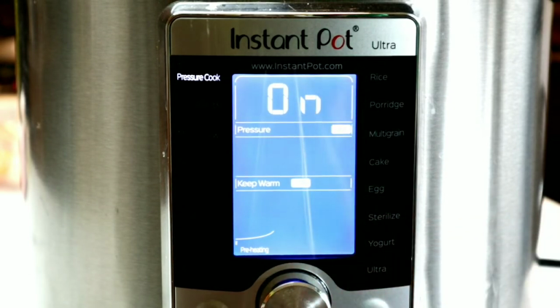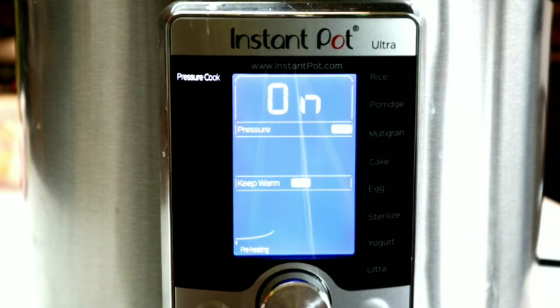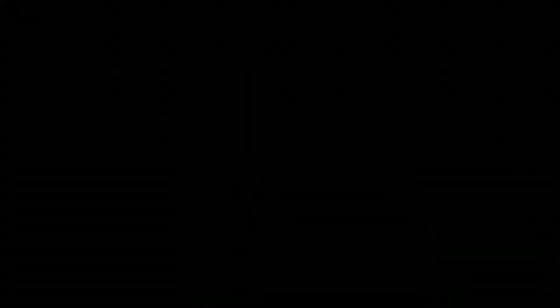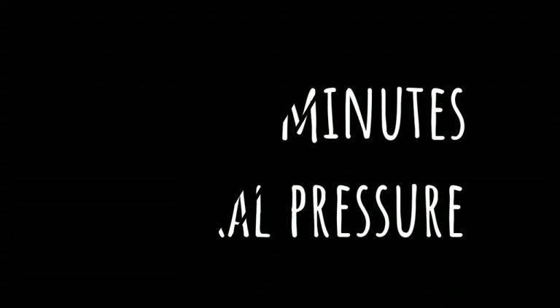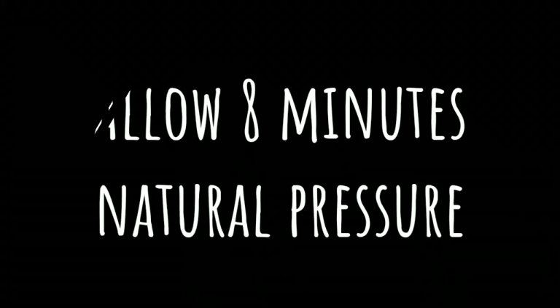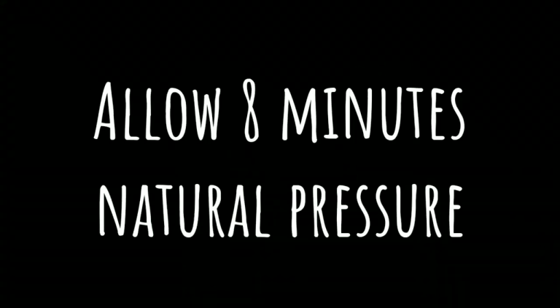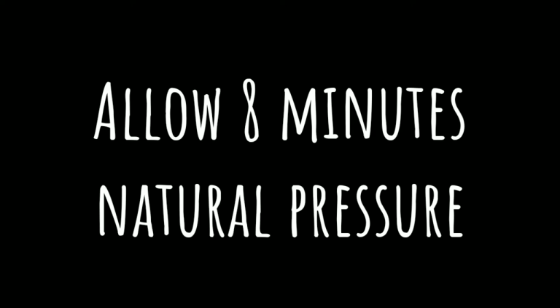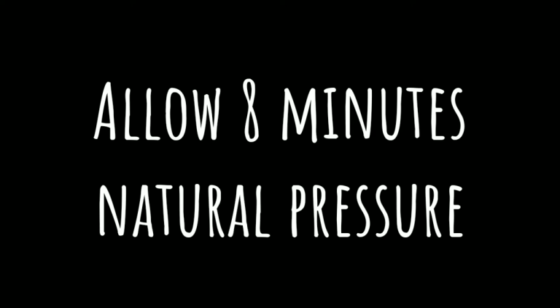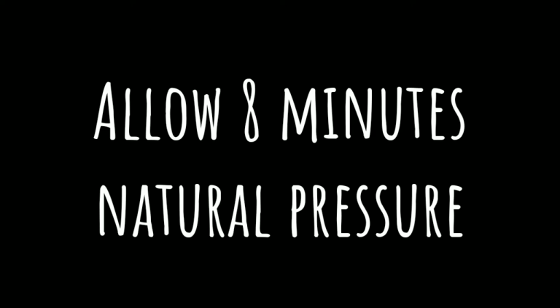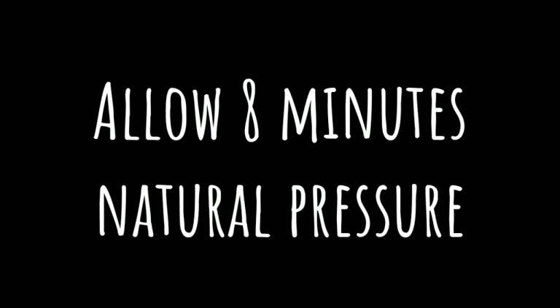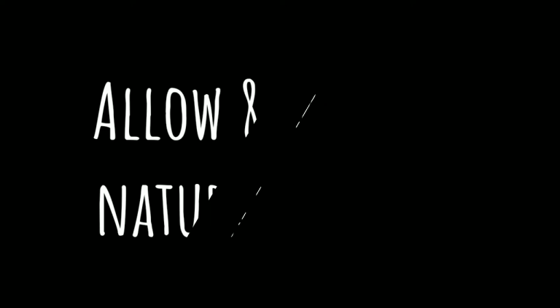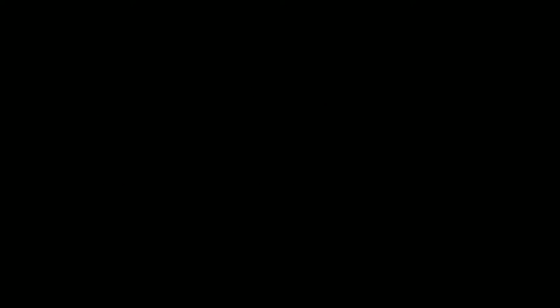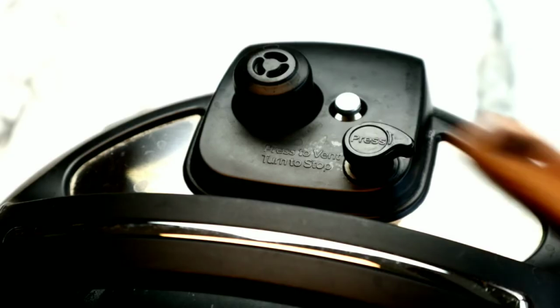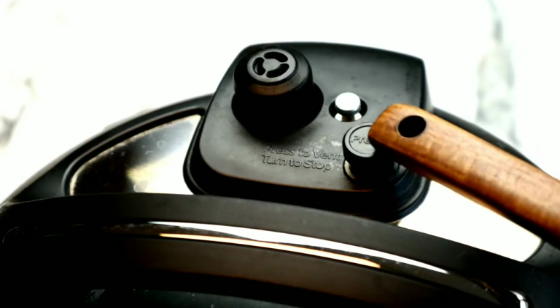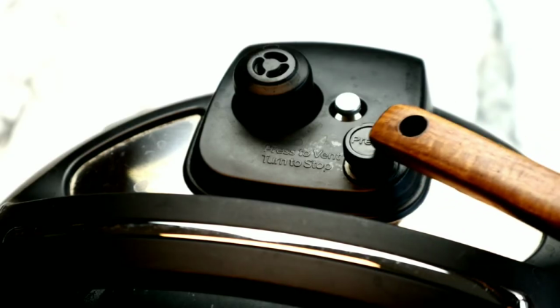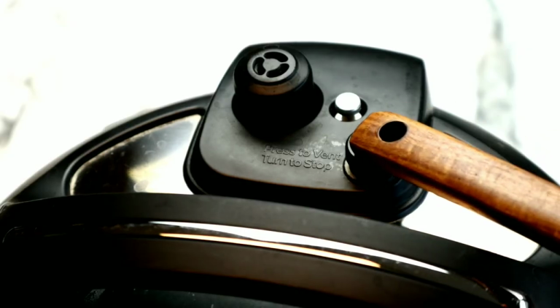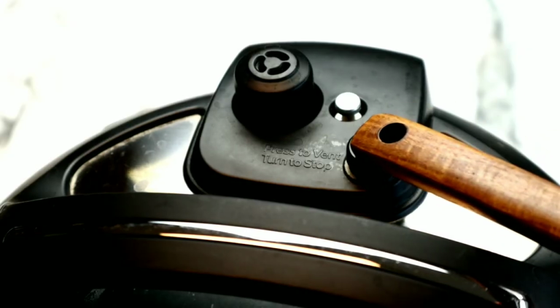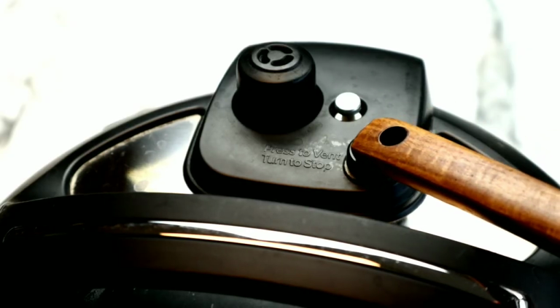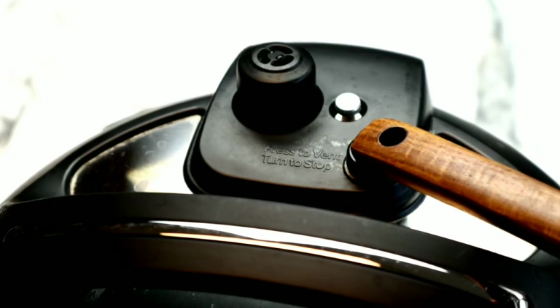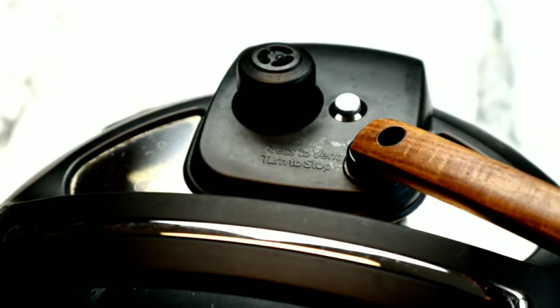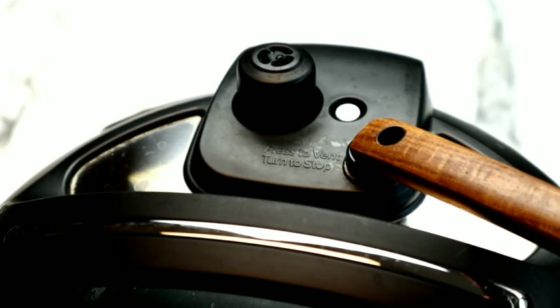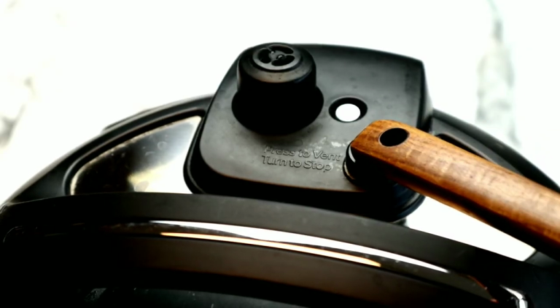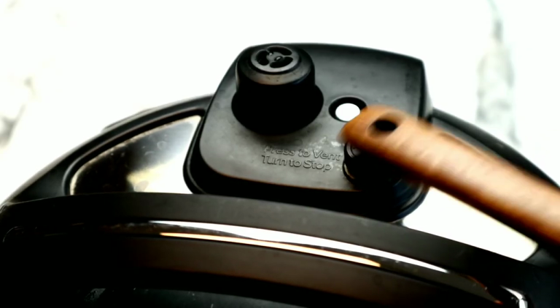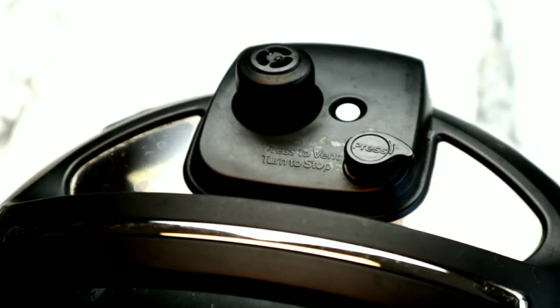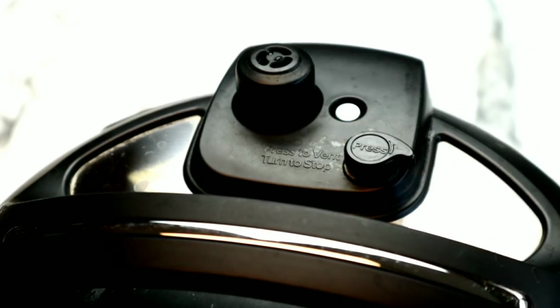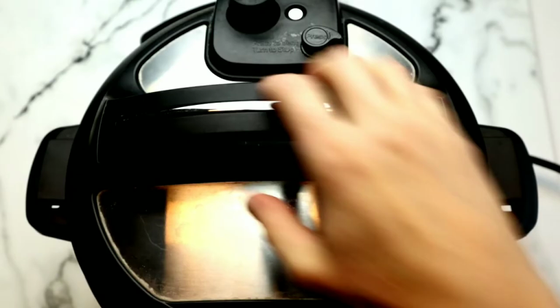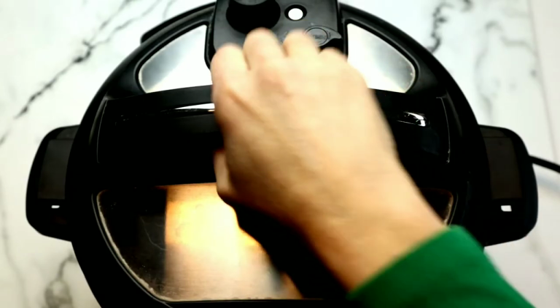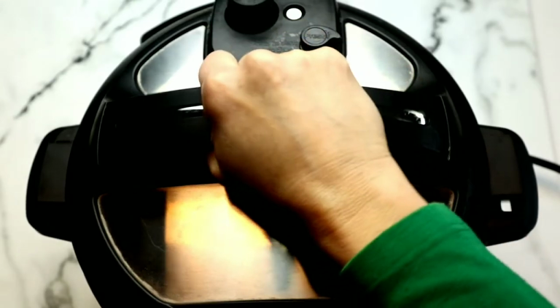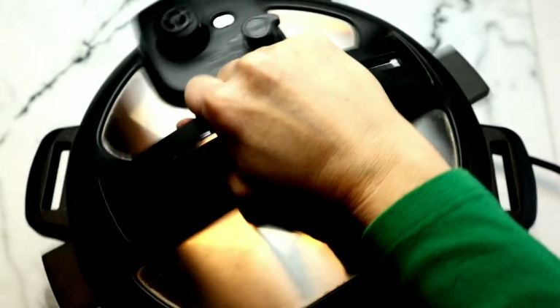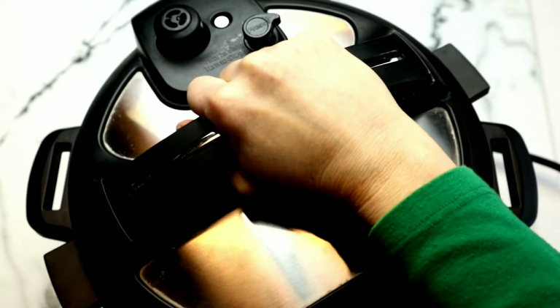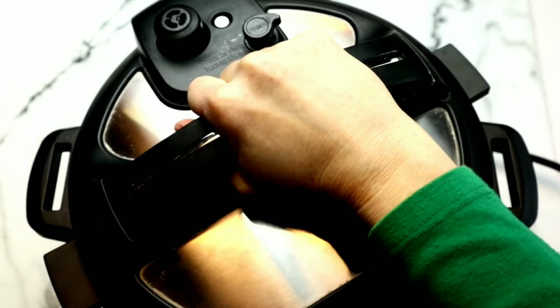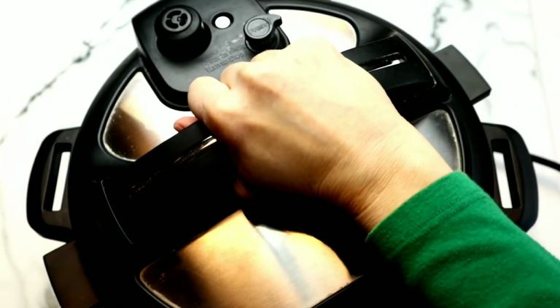Set the instant pot to high pressure for four minutes. We're going to allow eight minutes of natural pressure, then perform a quick release. When the pin drops, we're going to open the lid.